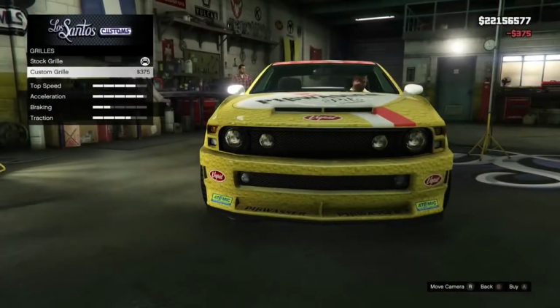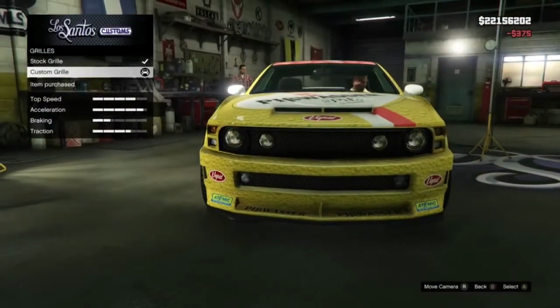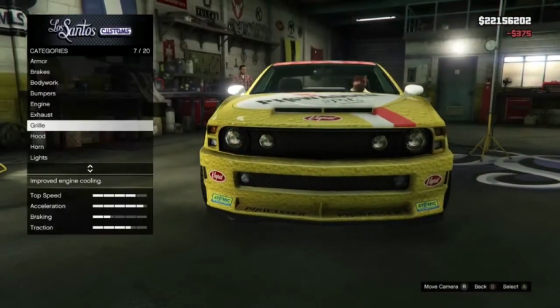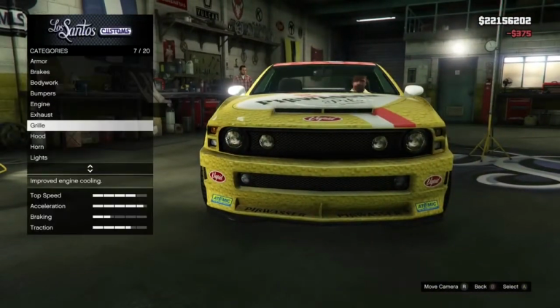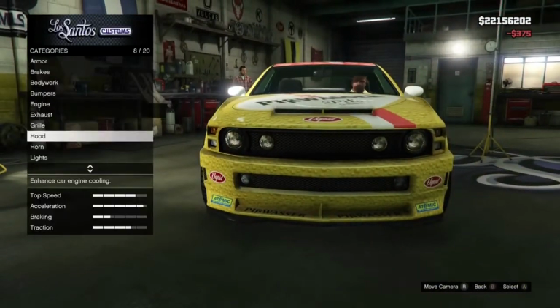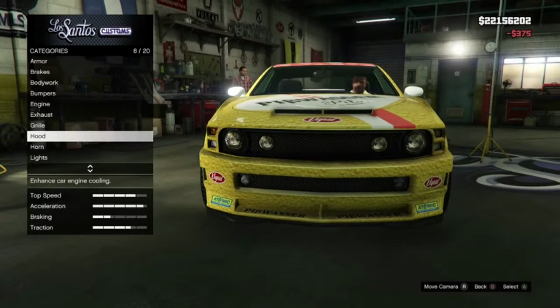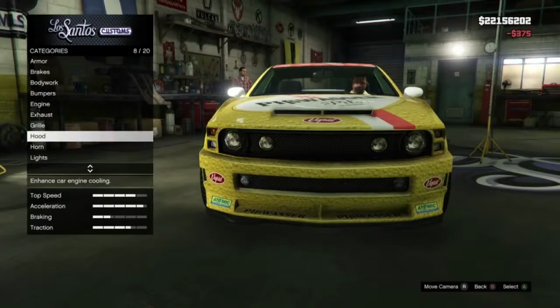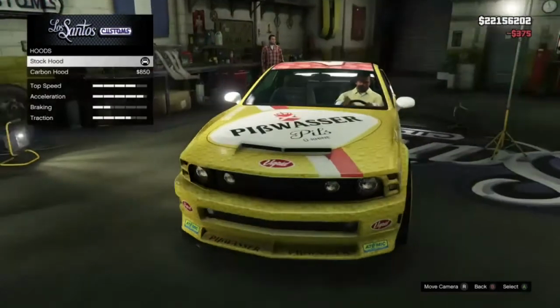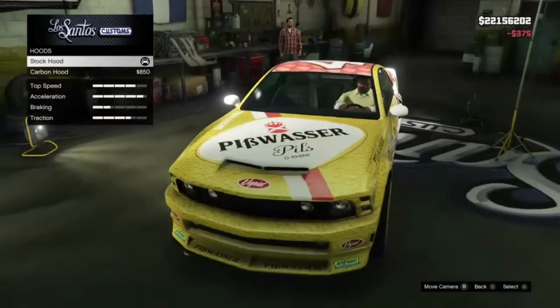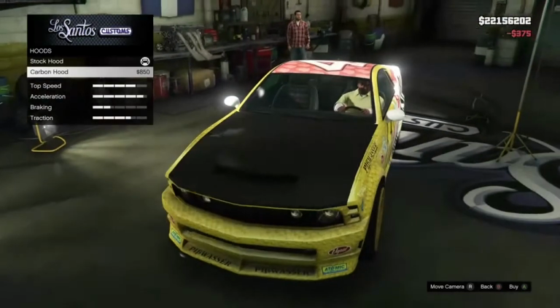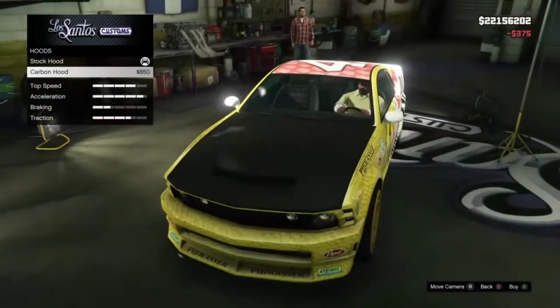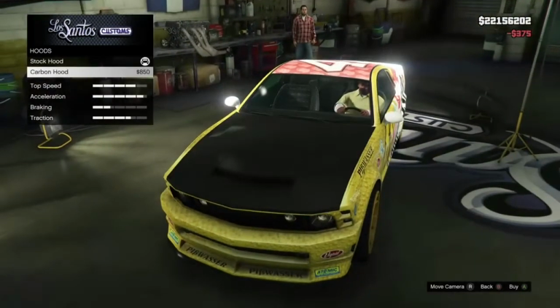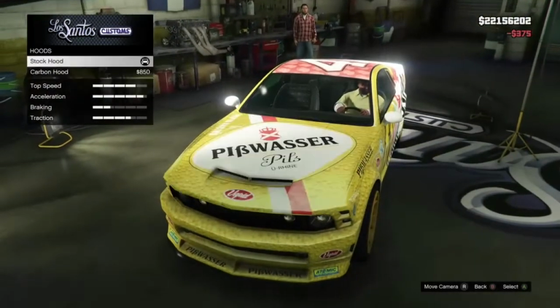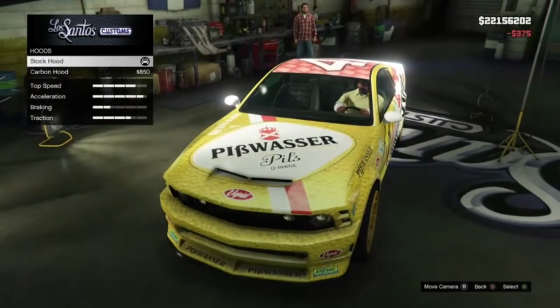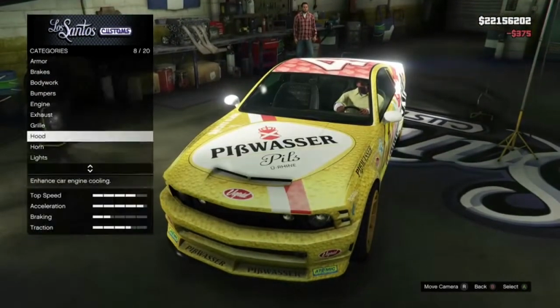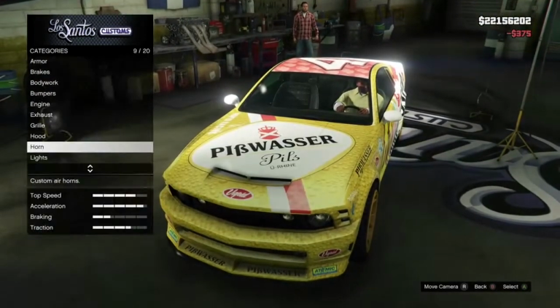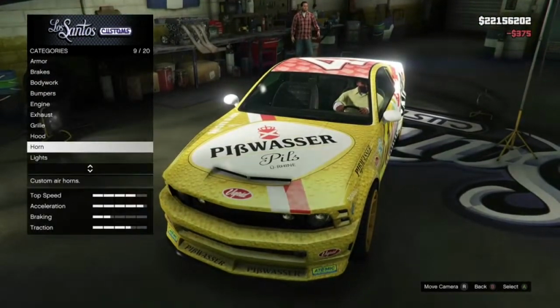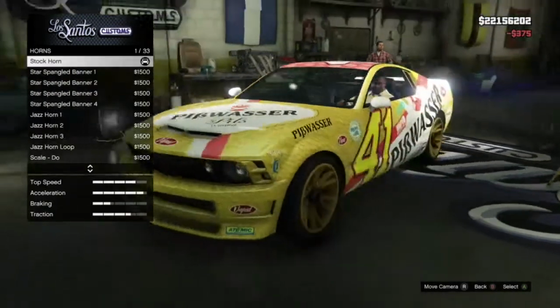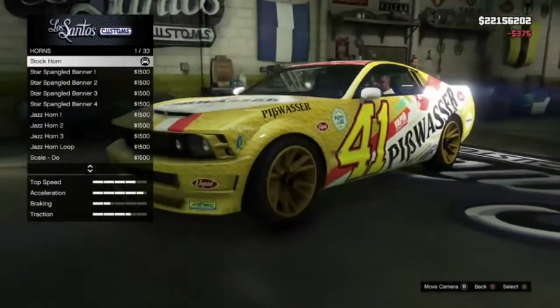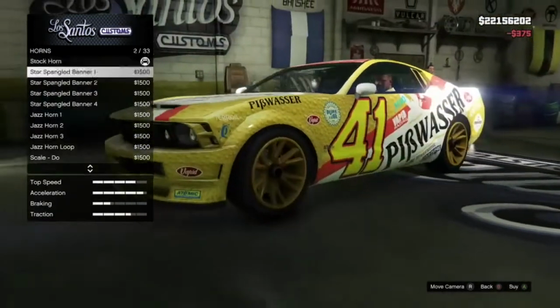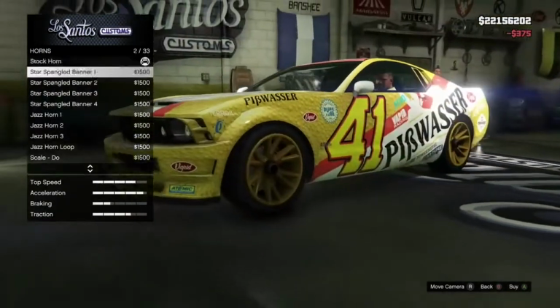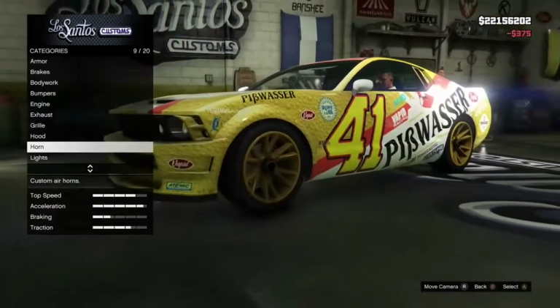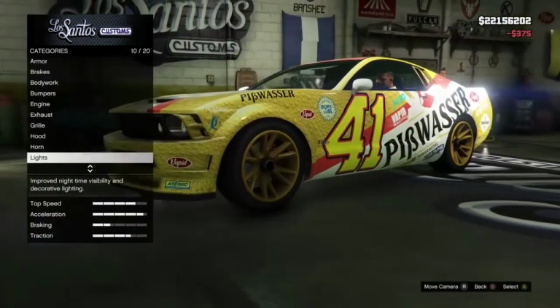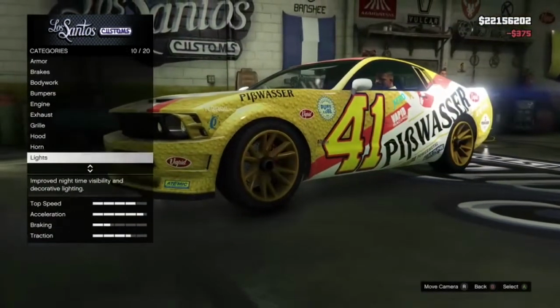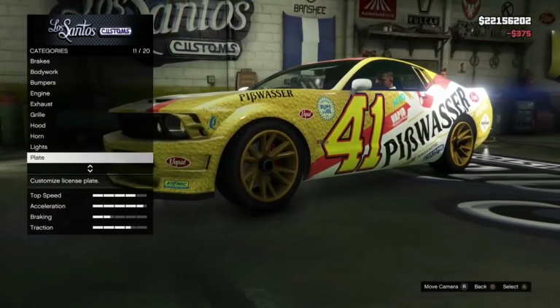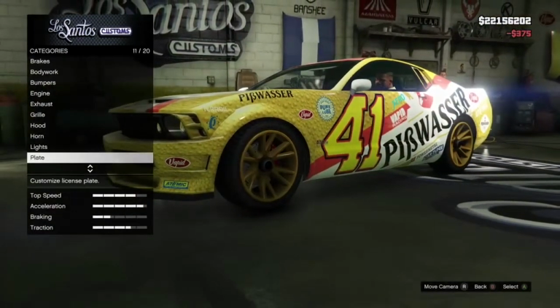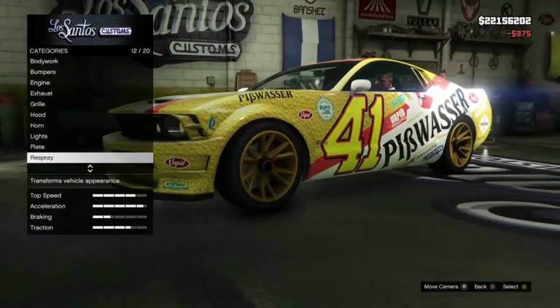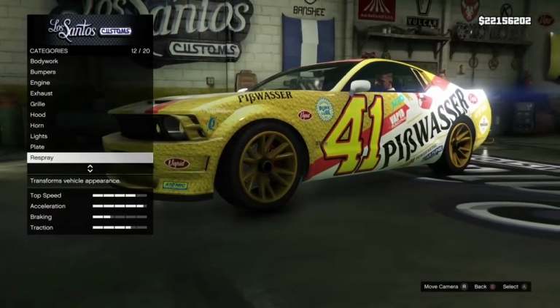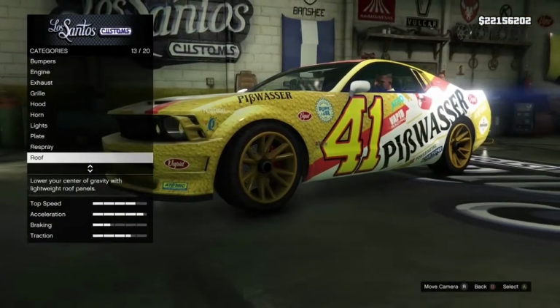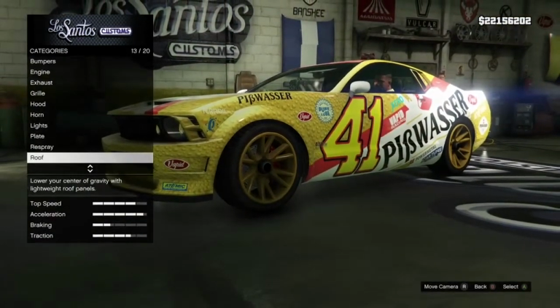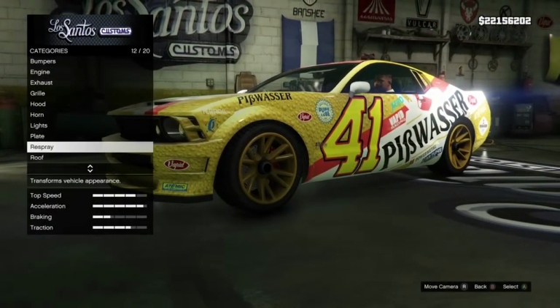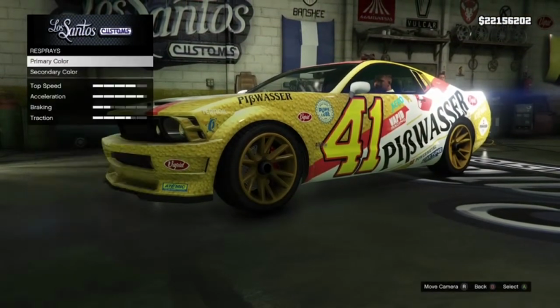Let's put the custom exhaust, because it looks like Need for Speed most of the time. We're not going to do the carbon, because it ruins the stock look. Don't care about the horn.